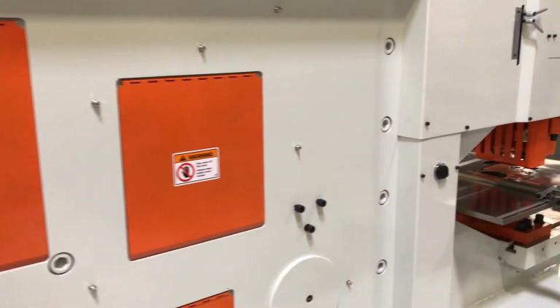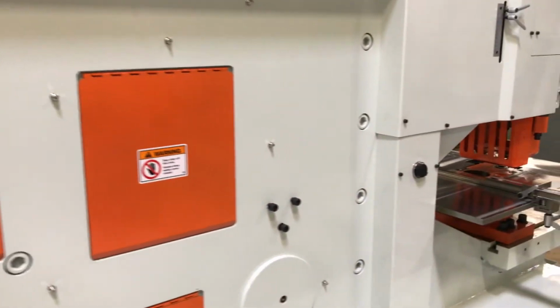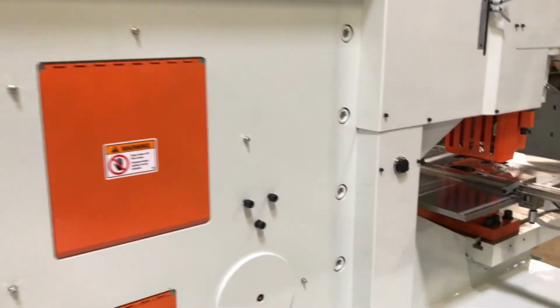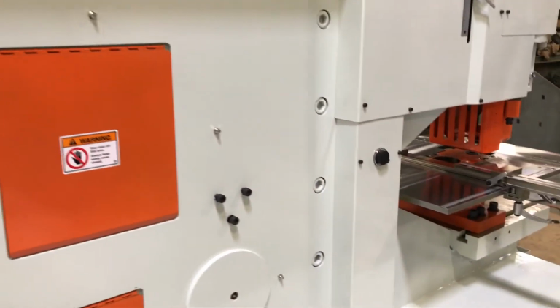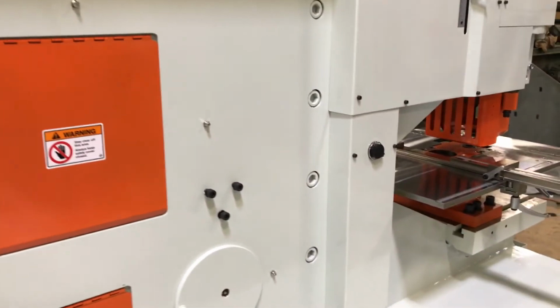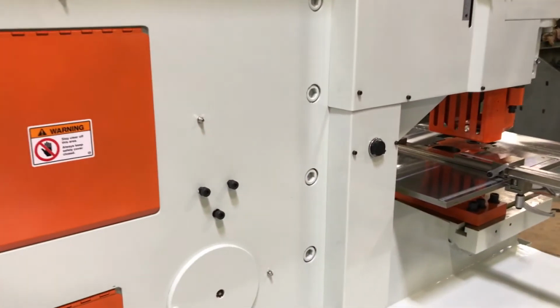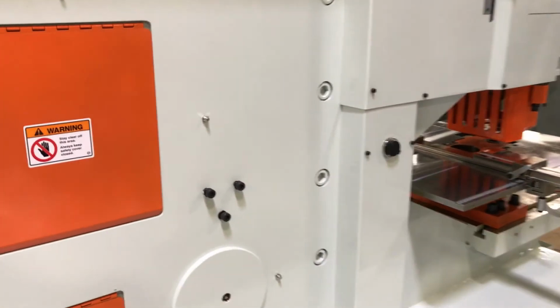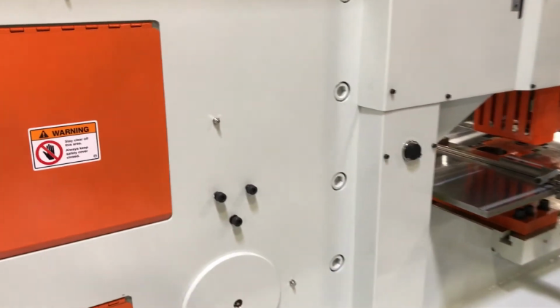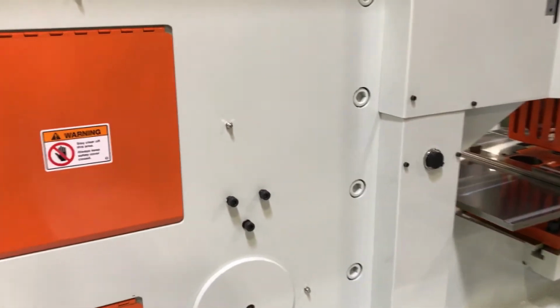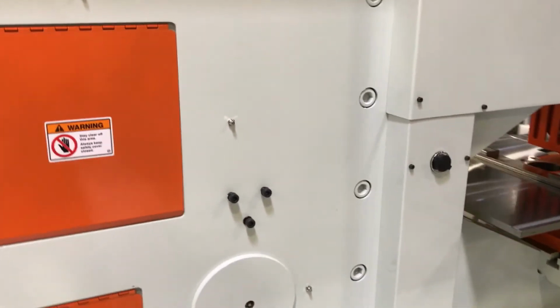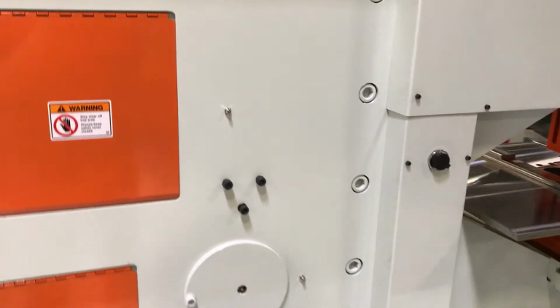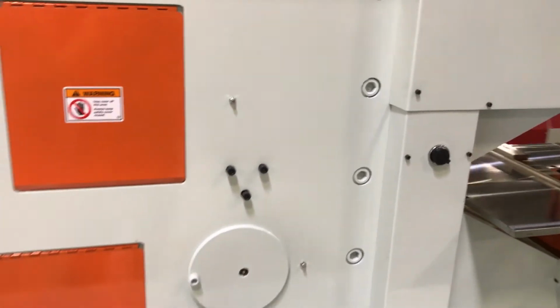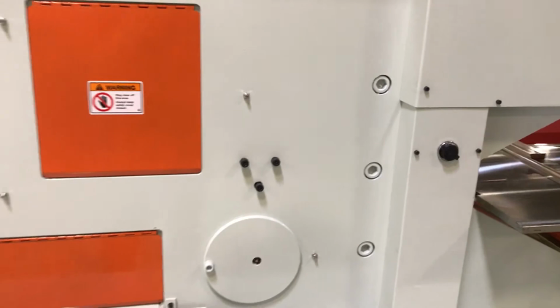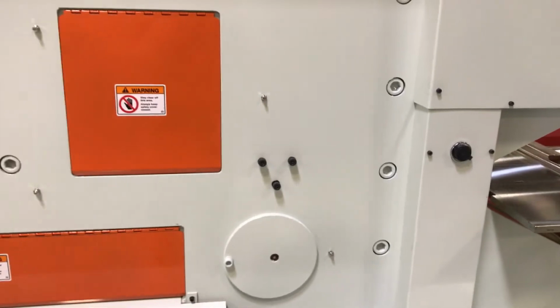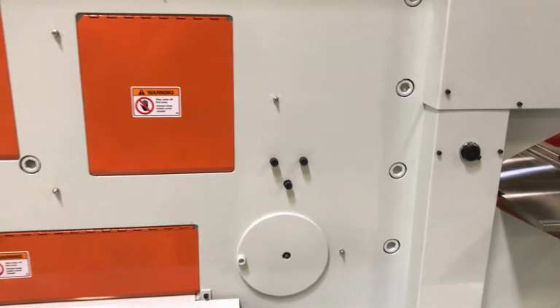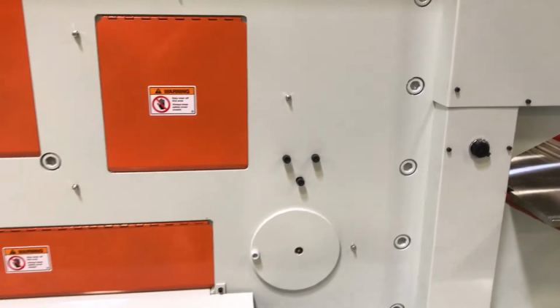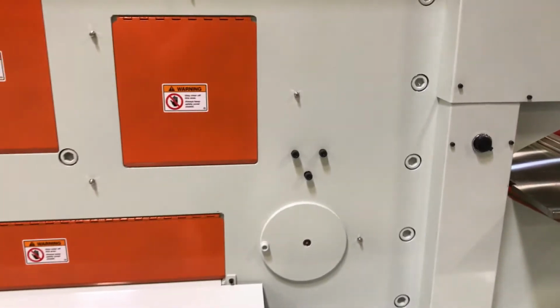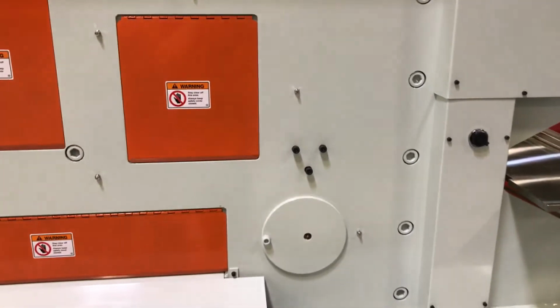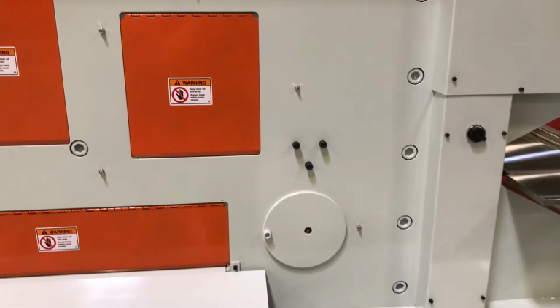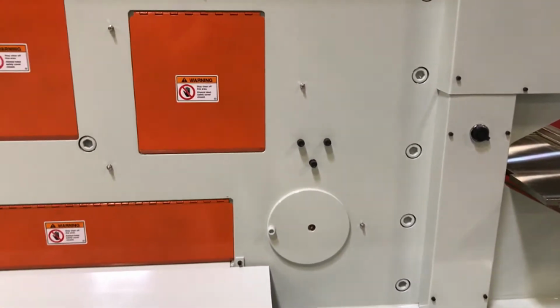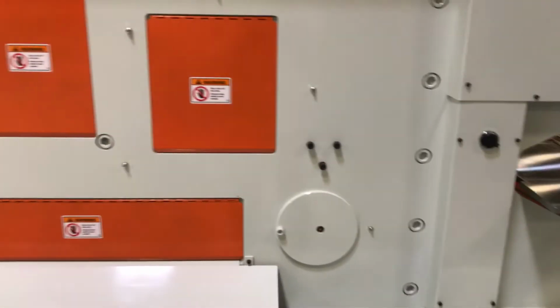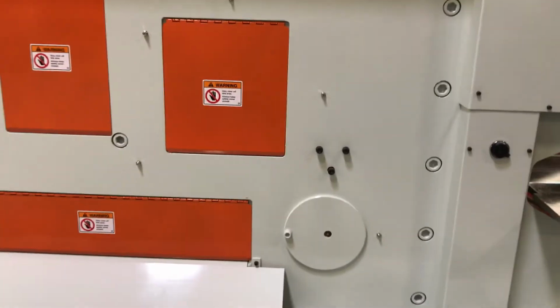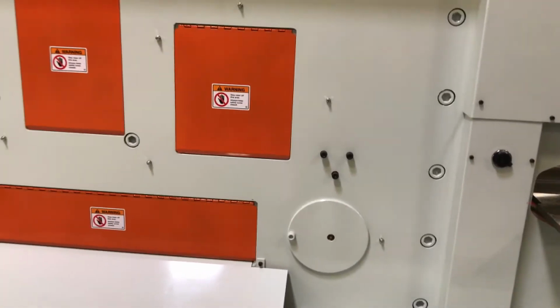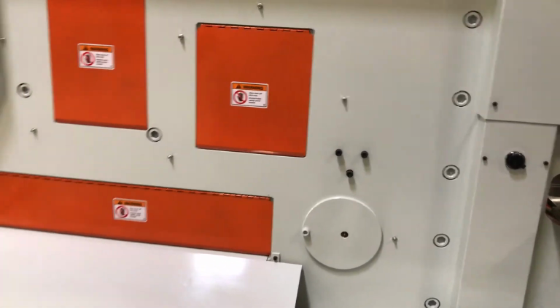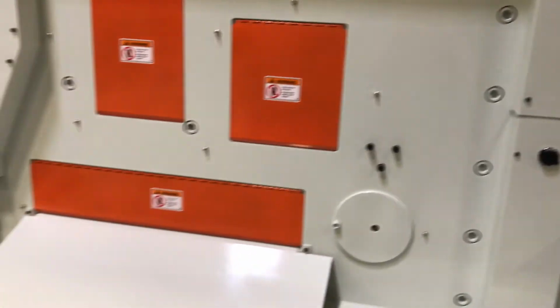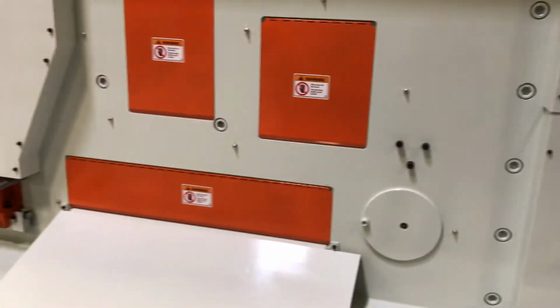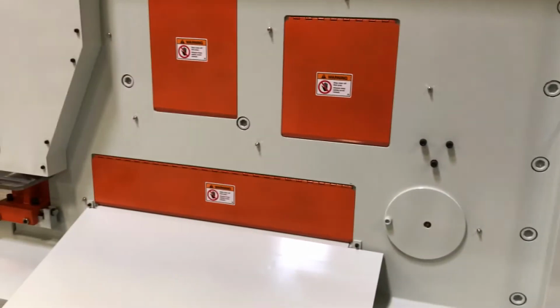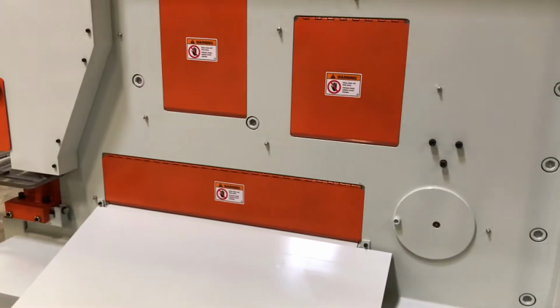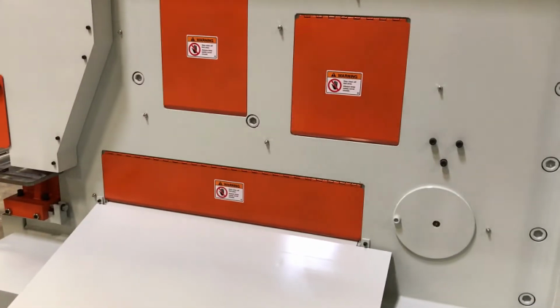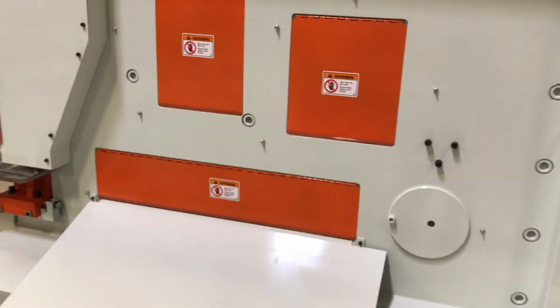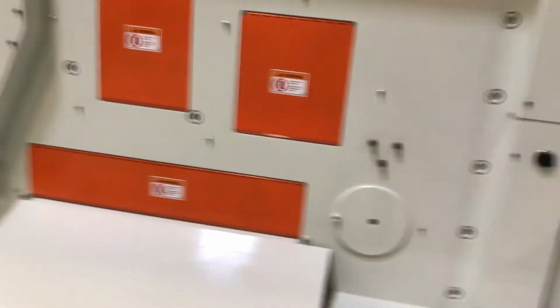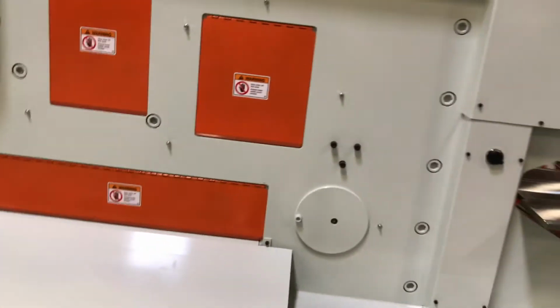There is a standard attachment: a 40-inch electric back gauge that will calibrate to any of your shearing stations.